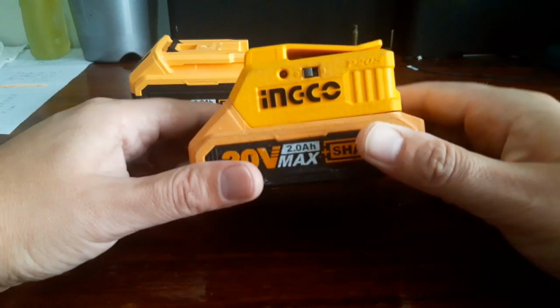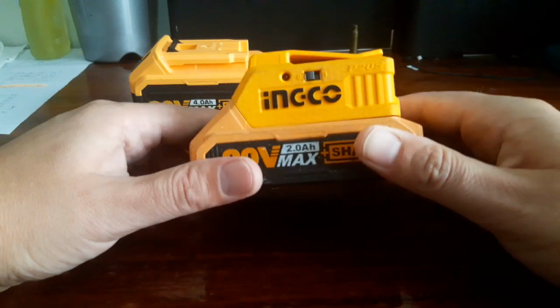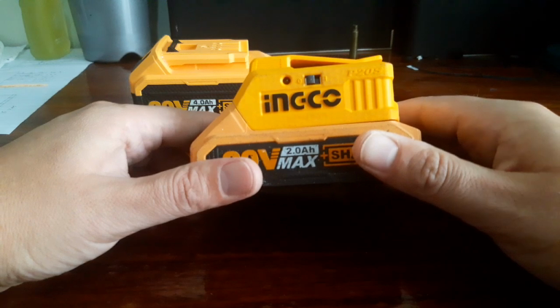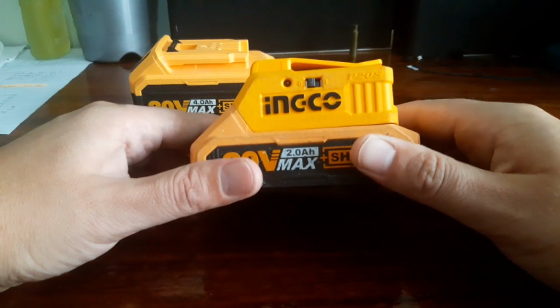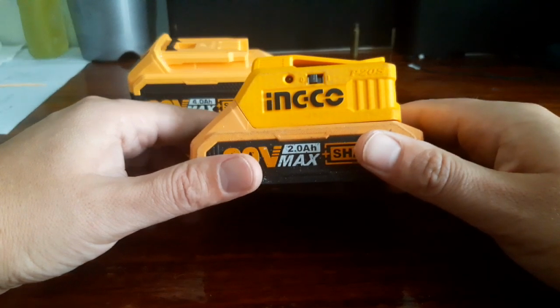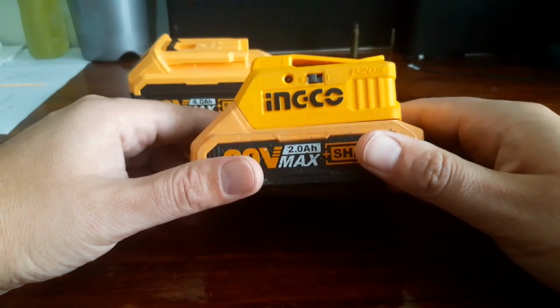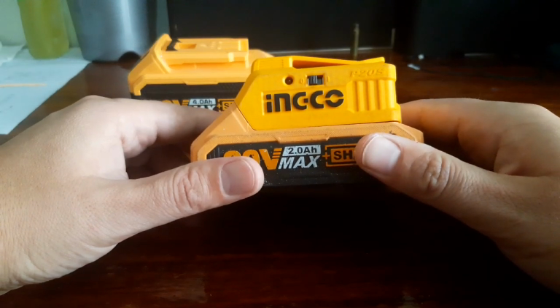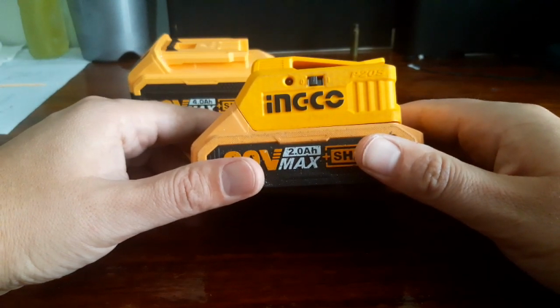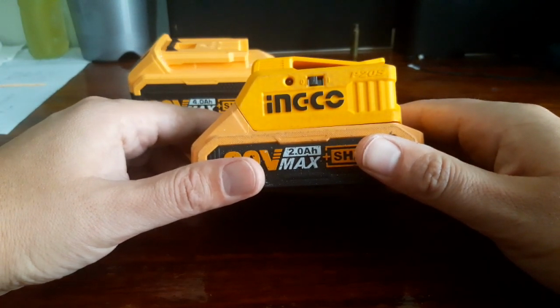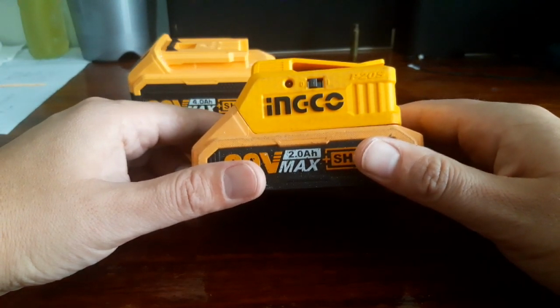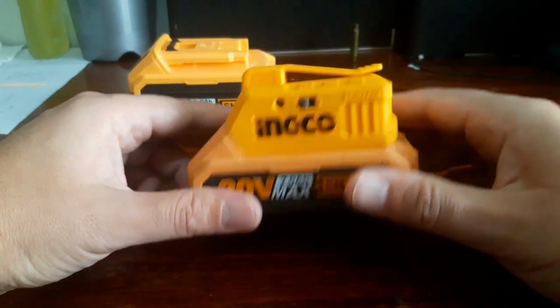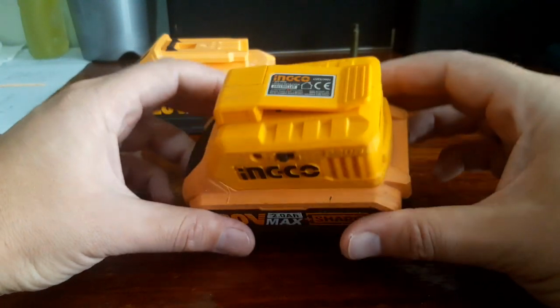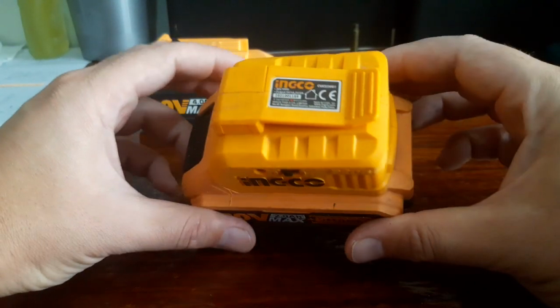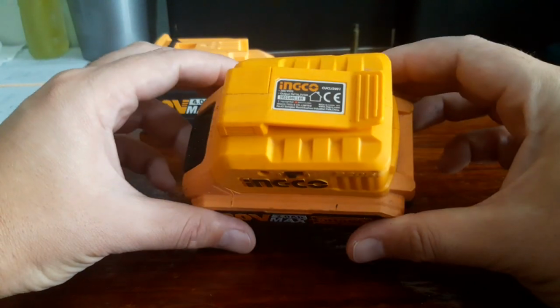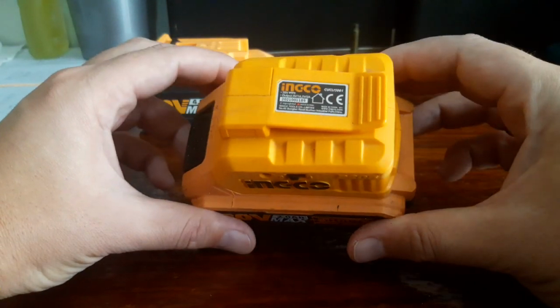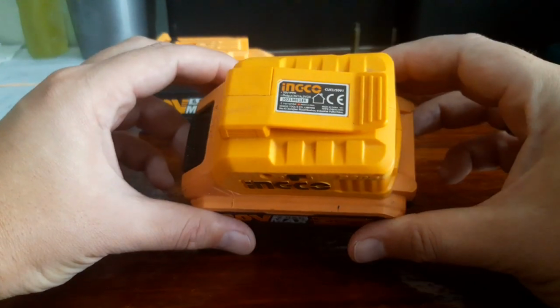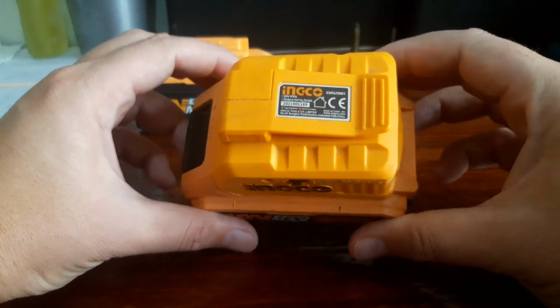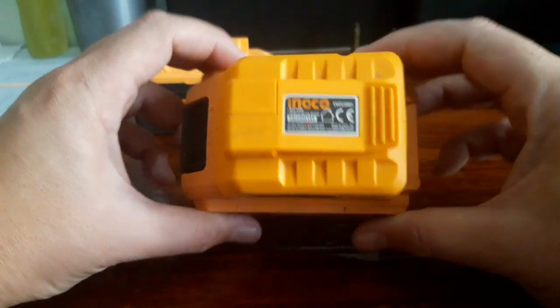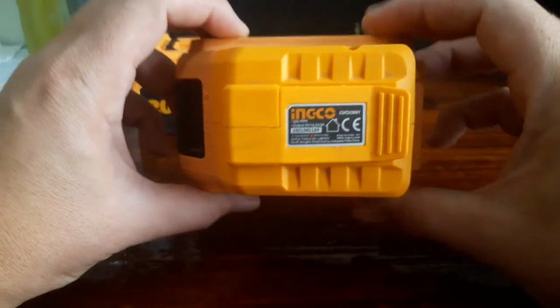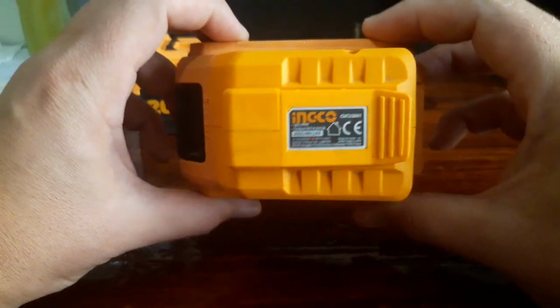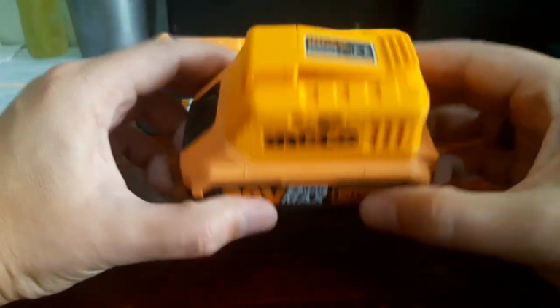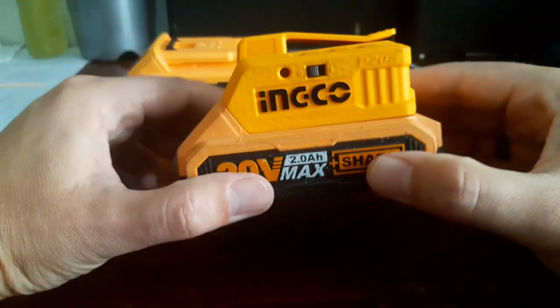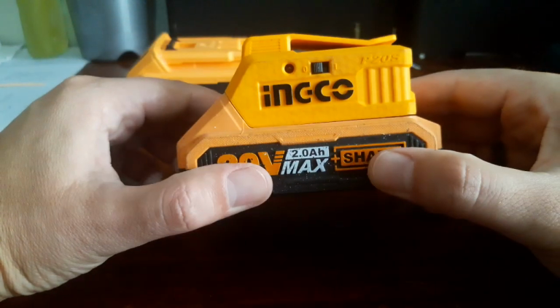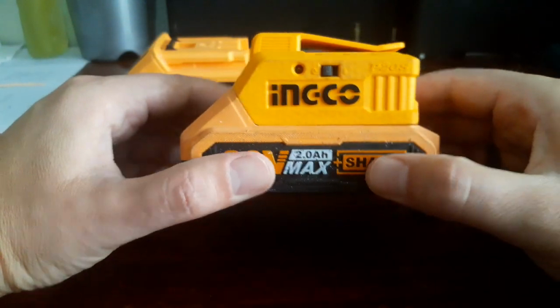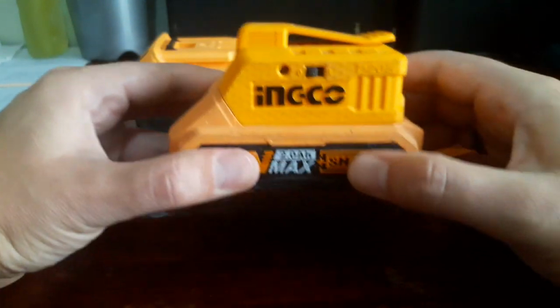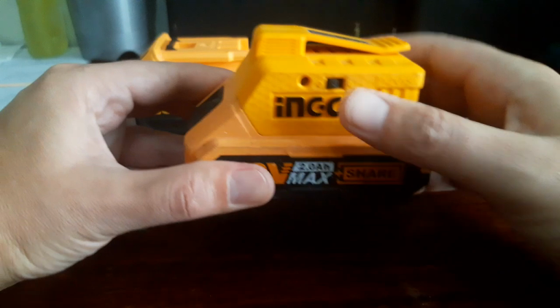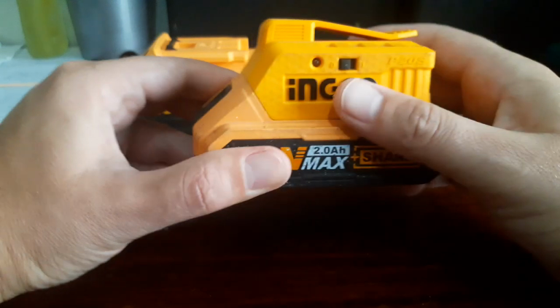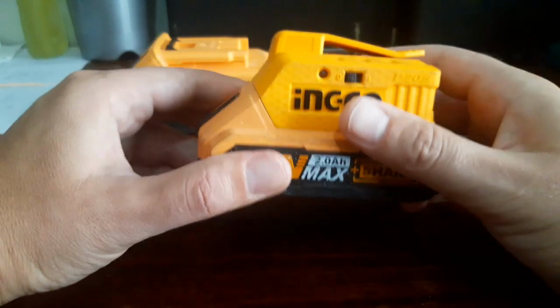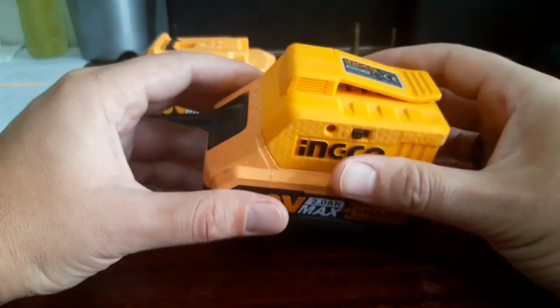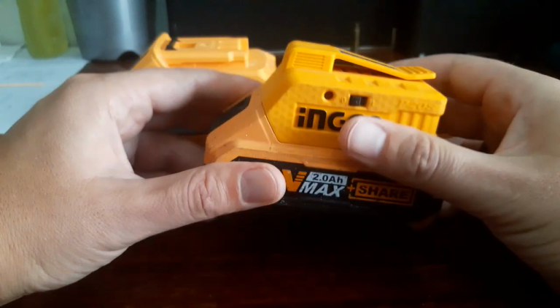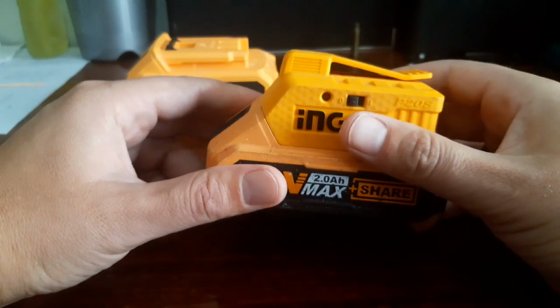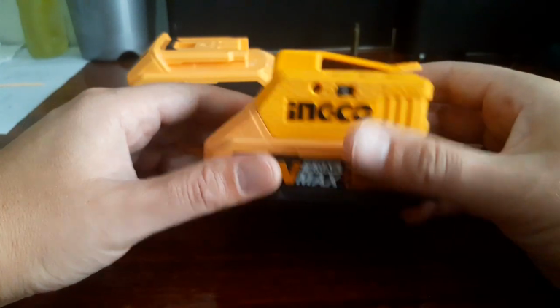I would assume you will get two charges, maybe two and a half charges out of it — and that is when your phone is on five percent. This is small and compact, you can just throw it in the toolbox.